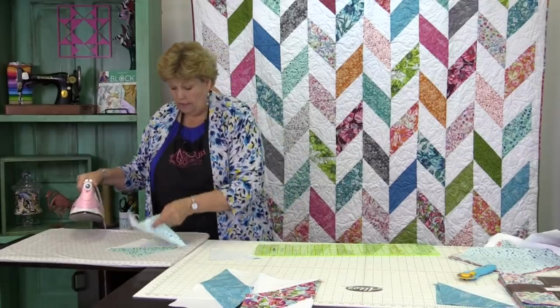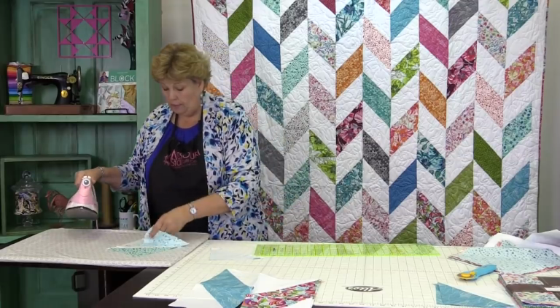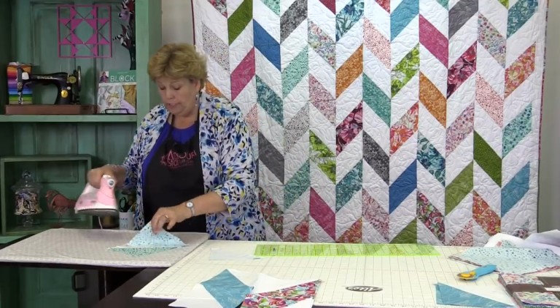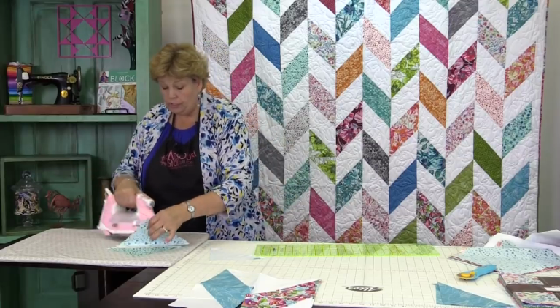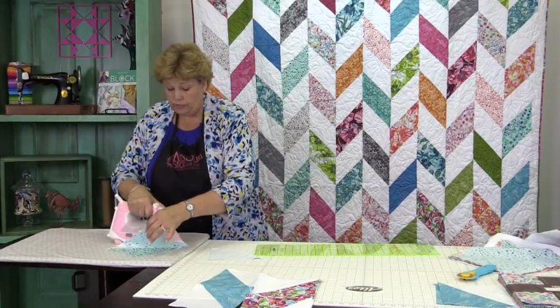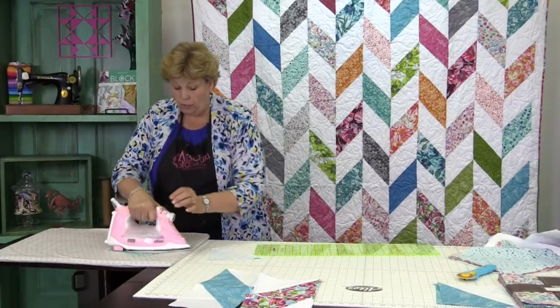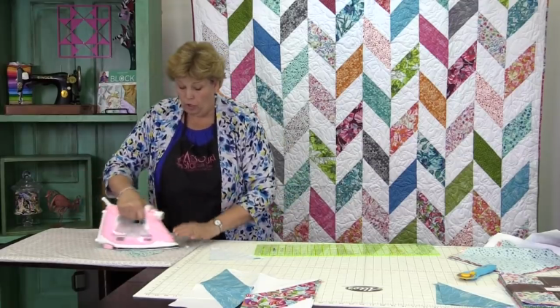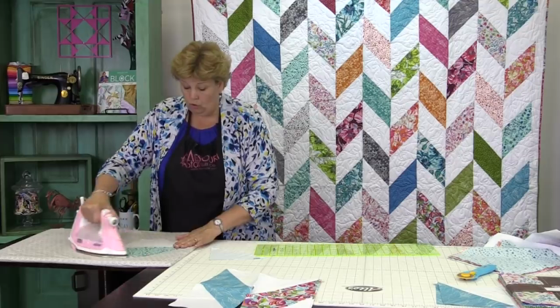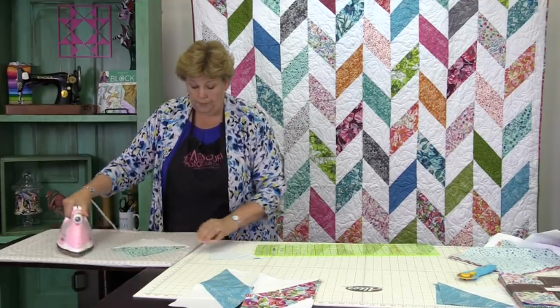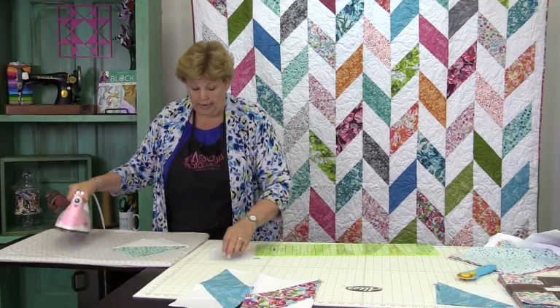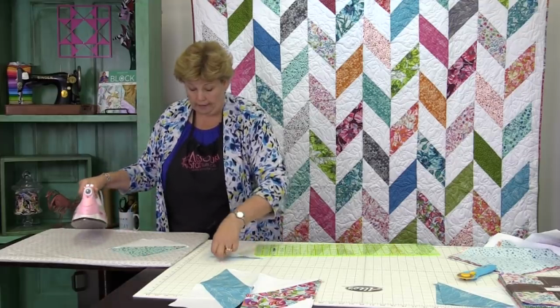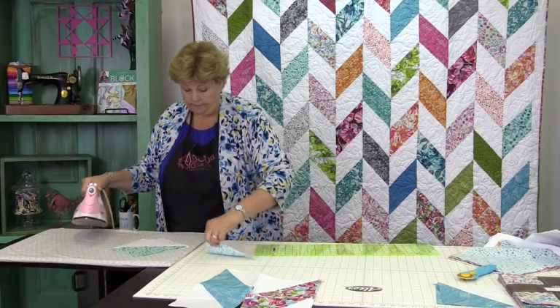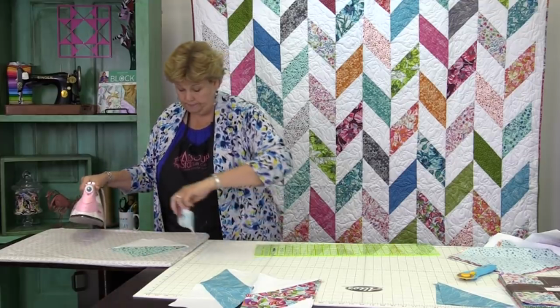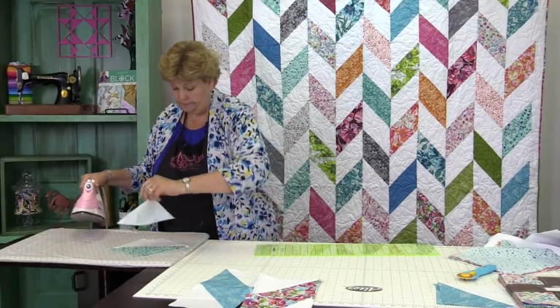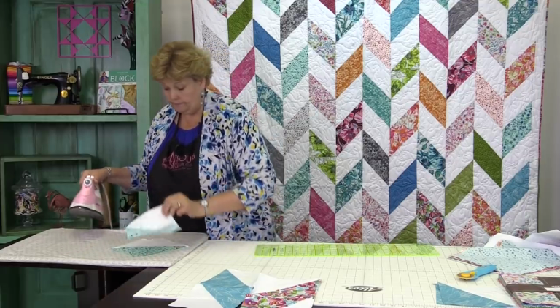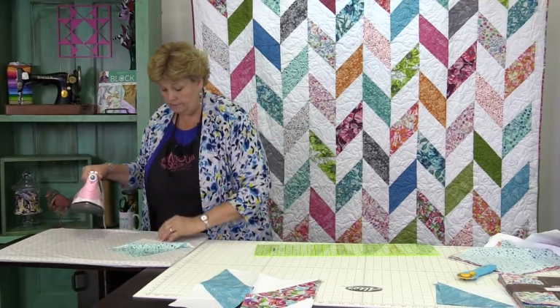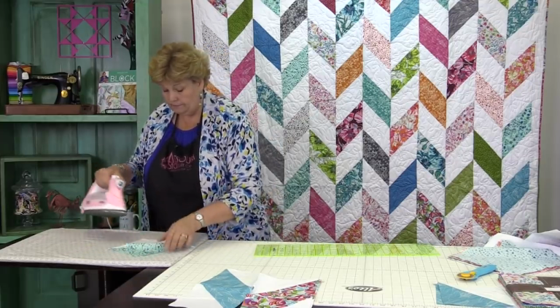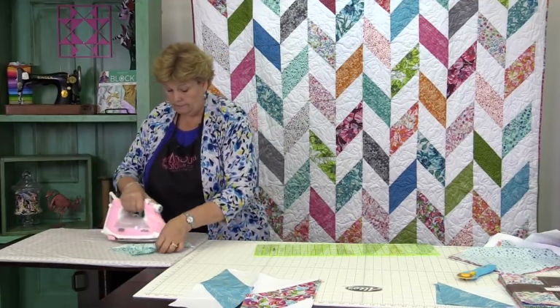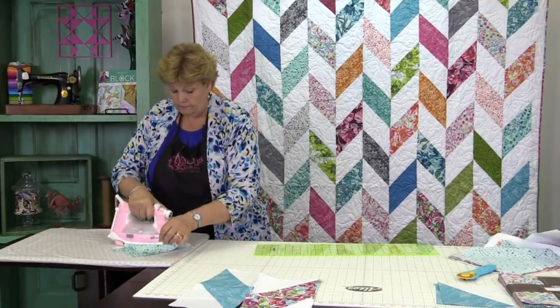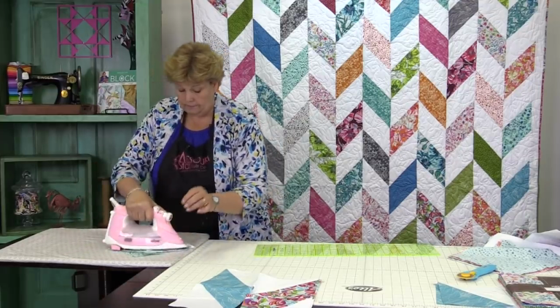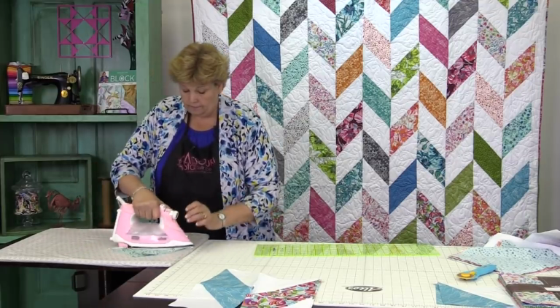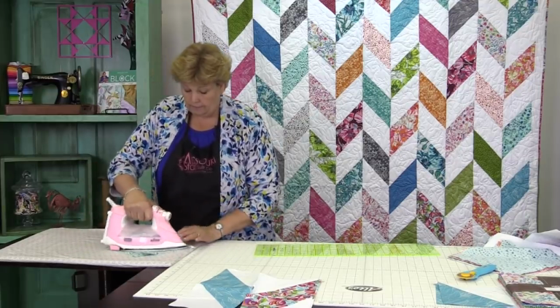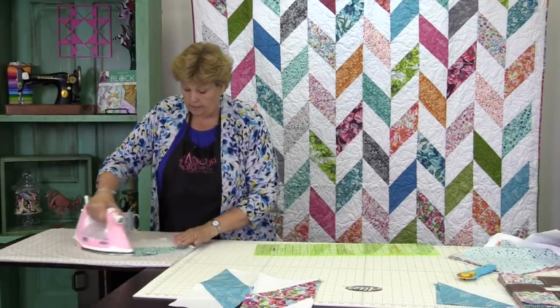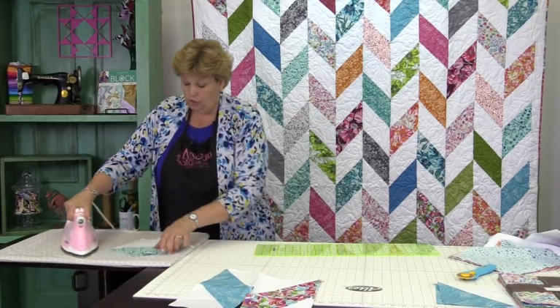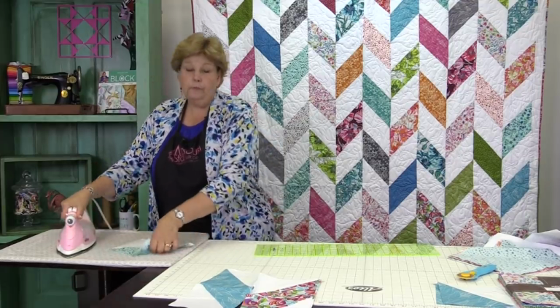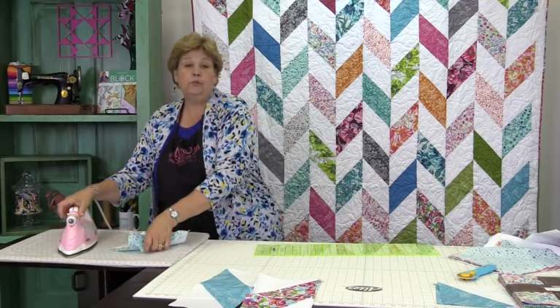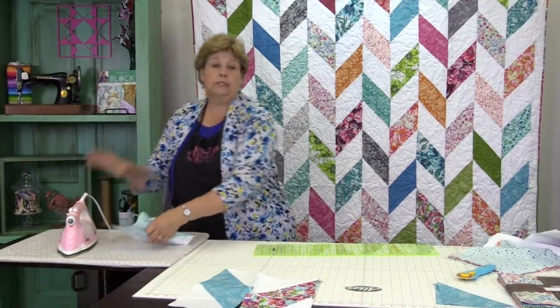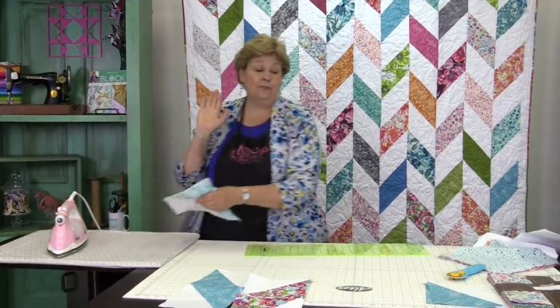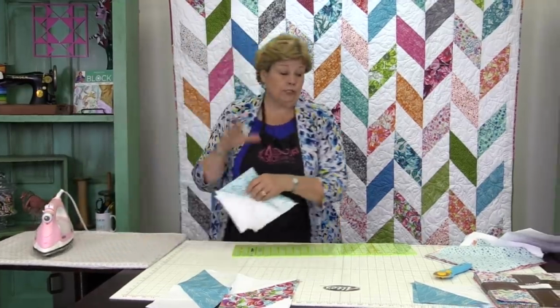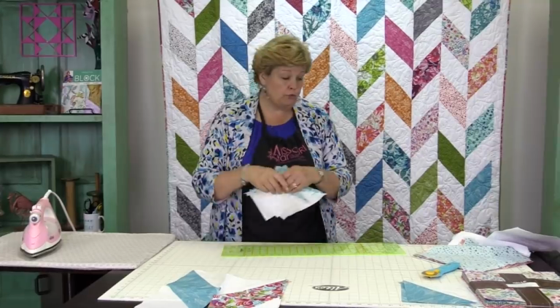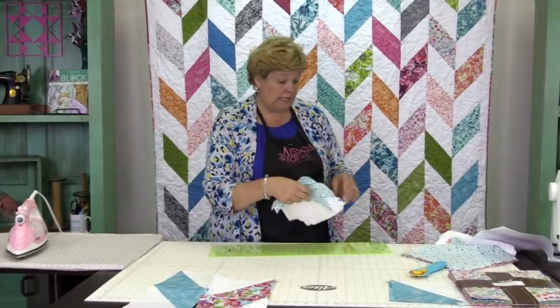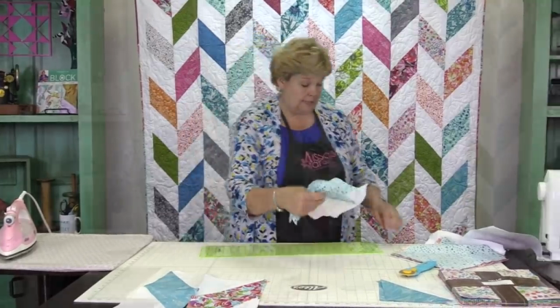Then we're going to take these to the ironing board and press them open. I like to lay my color on the top so that the seam allowance is hidden on the dark side, which hides your fabric. We need to do this to our whole pack.